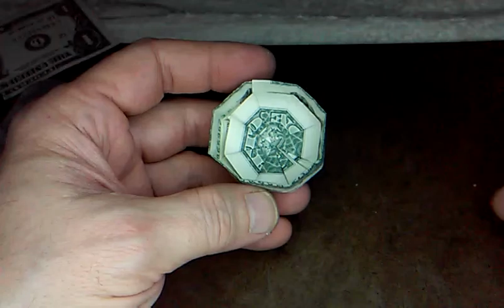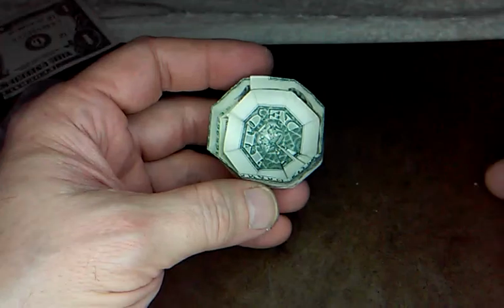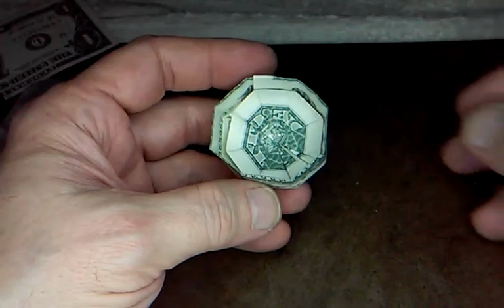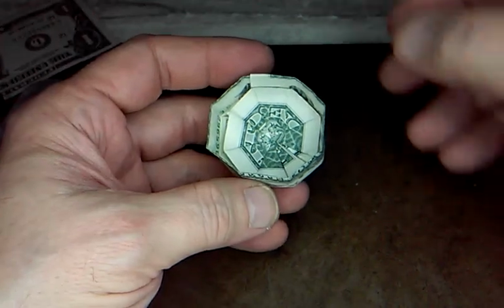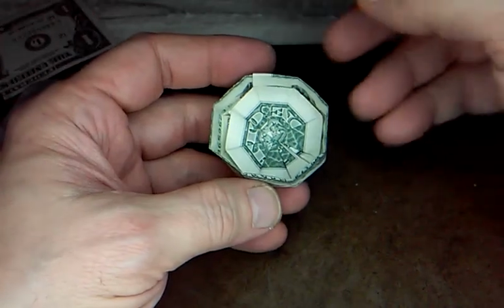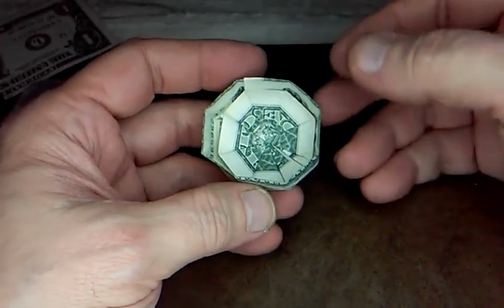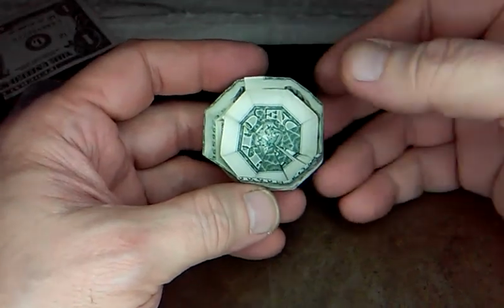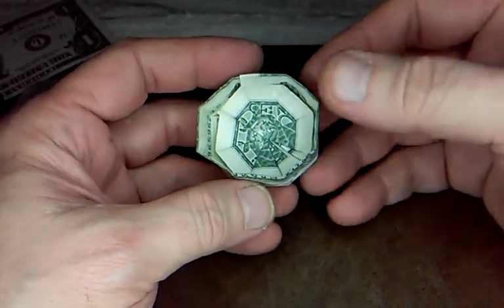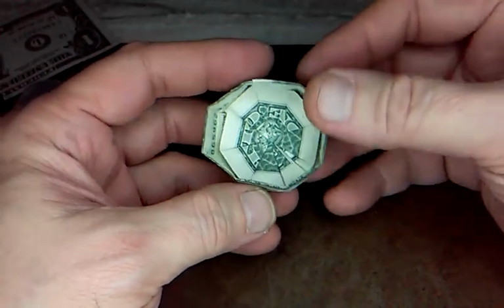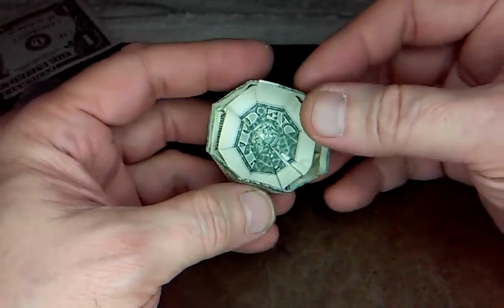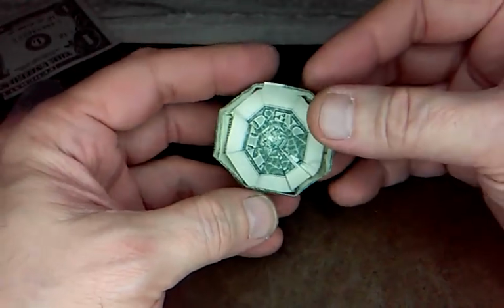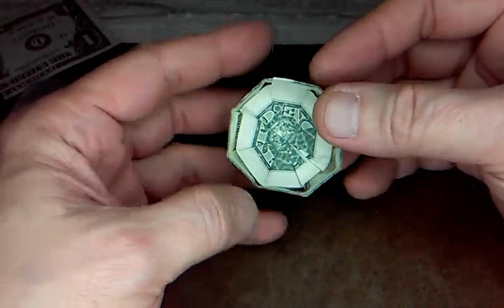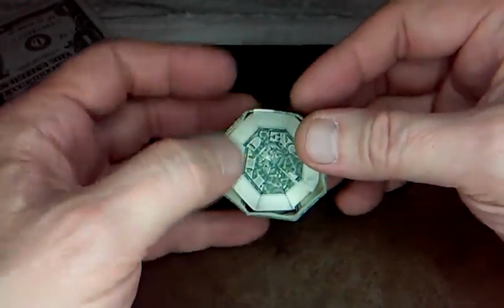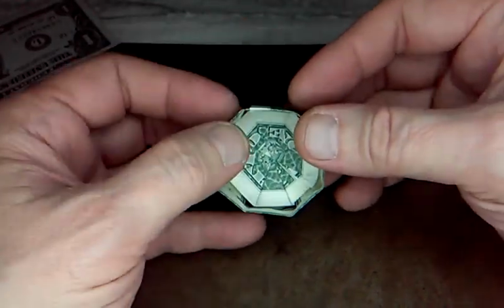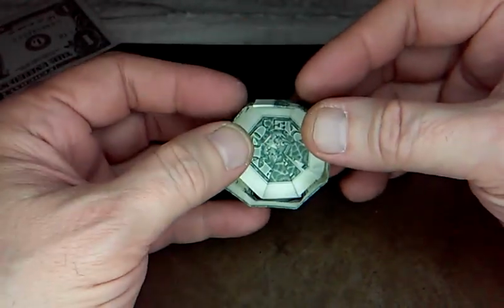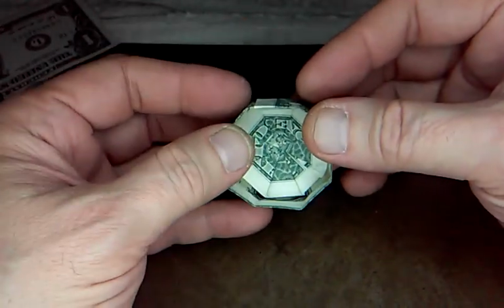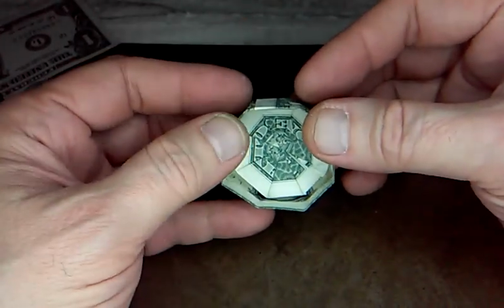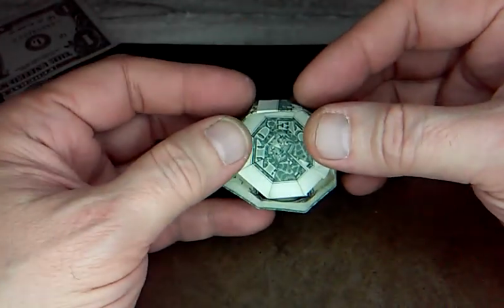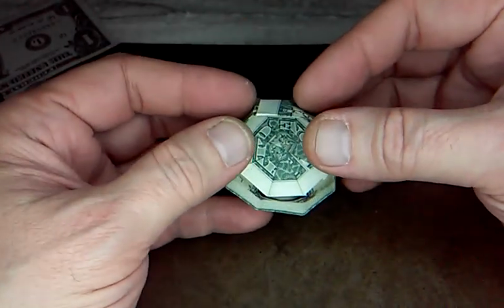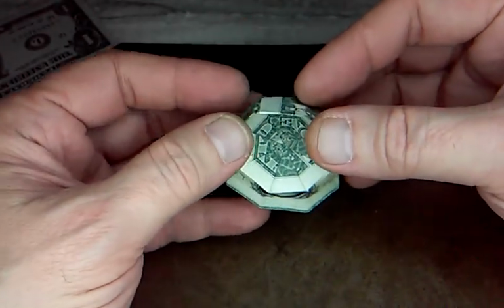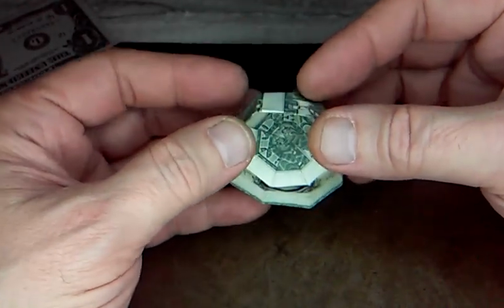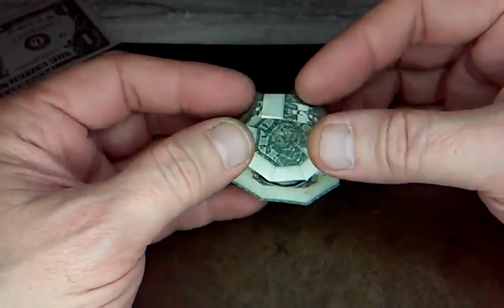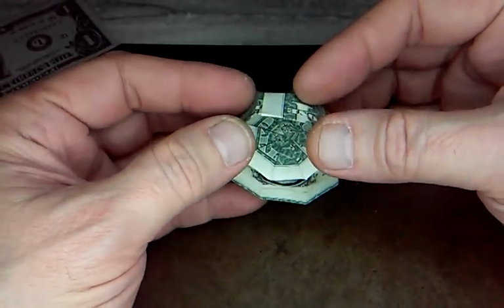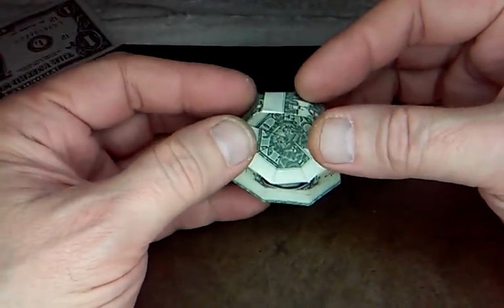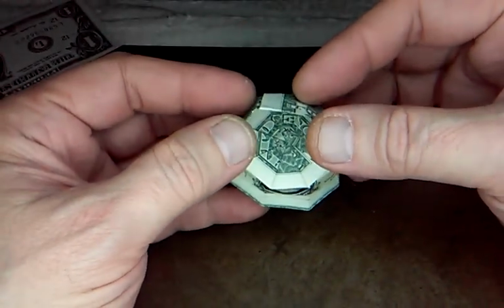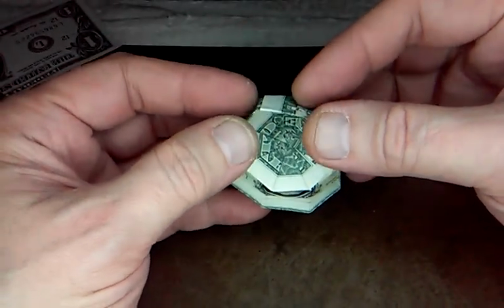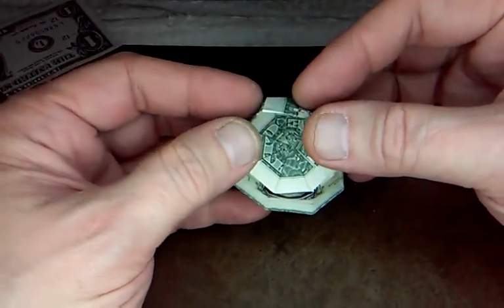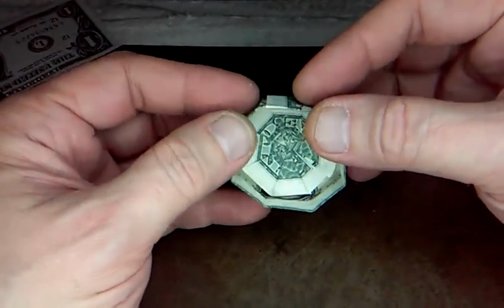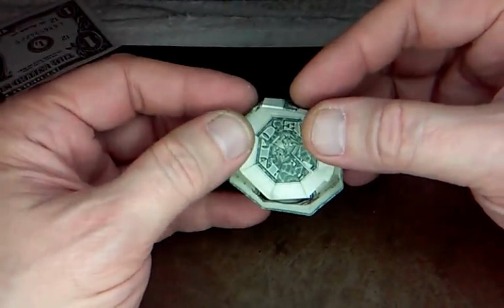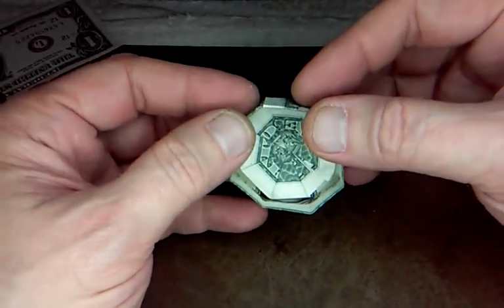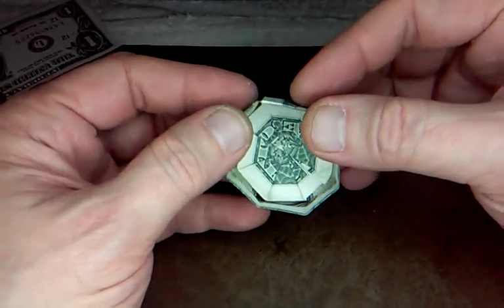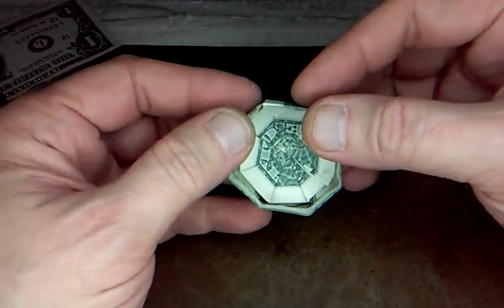I forgot to tell the camera to use the SD card, so it cut off.